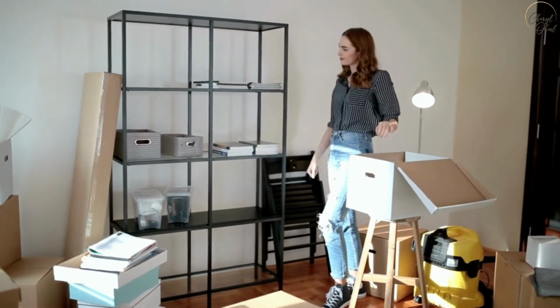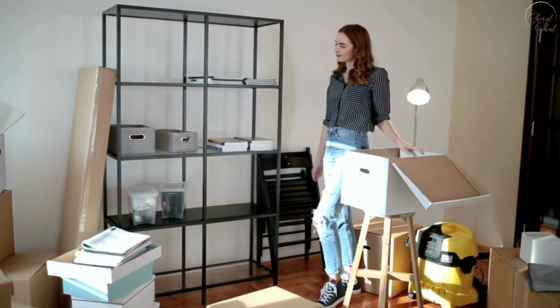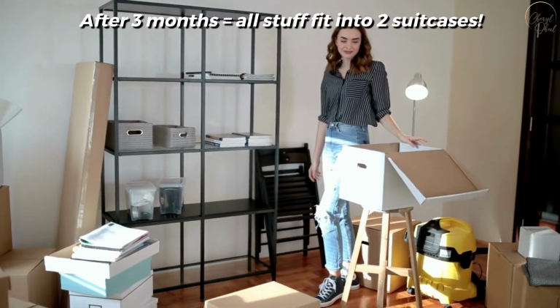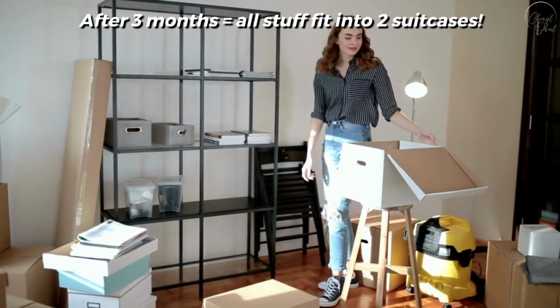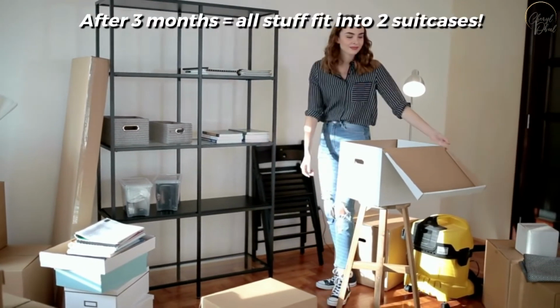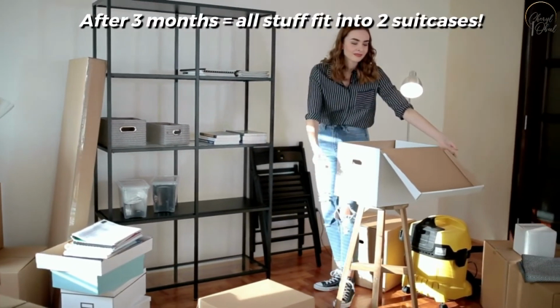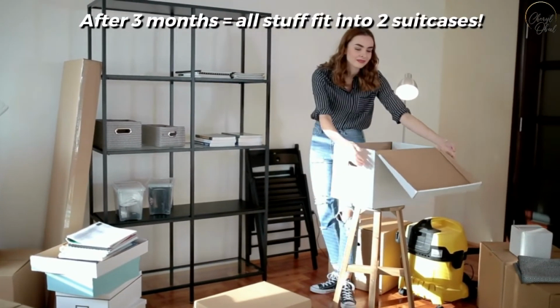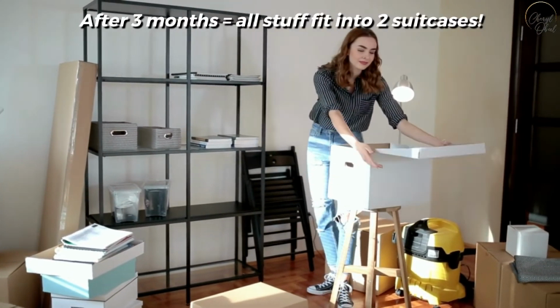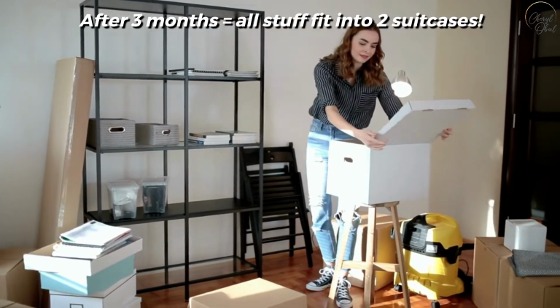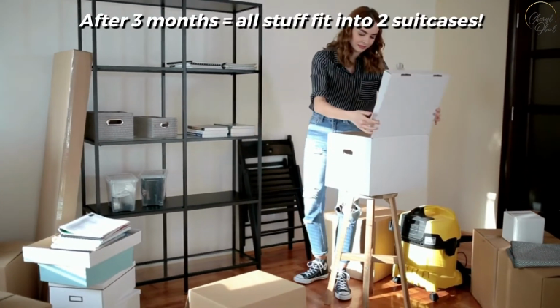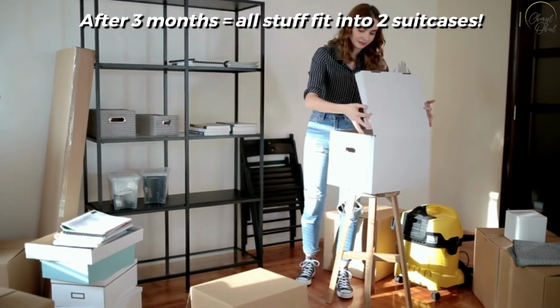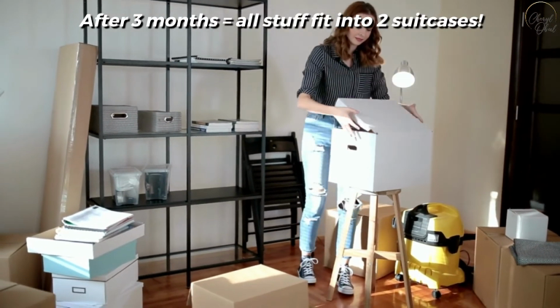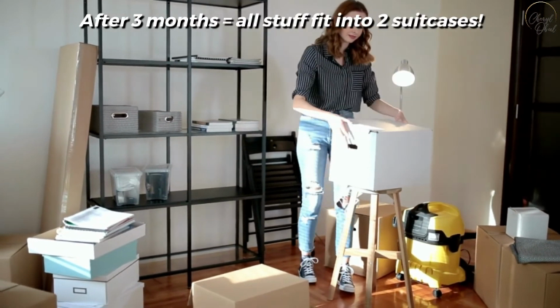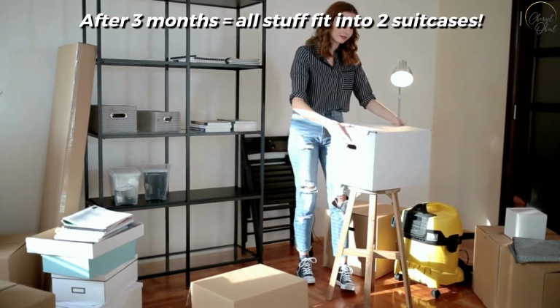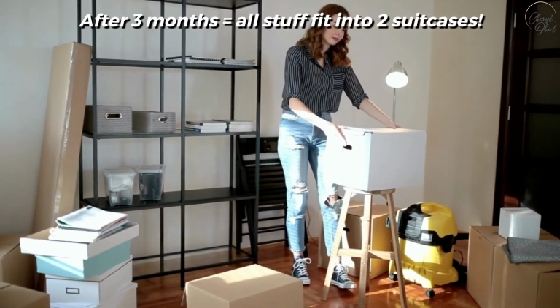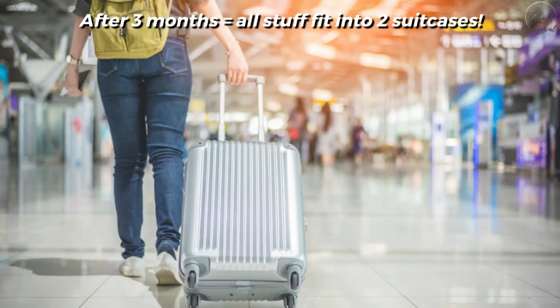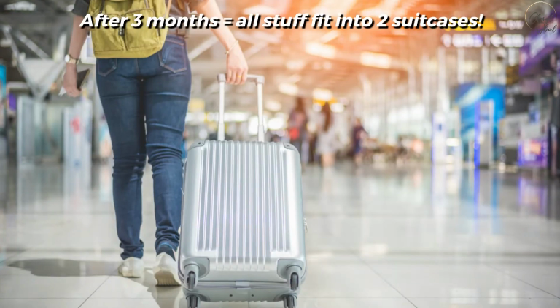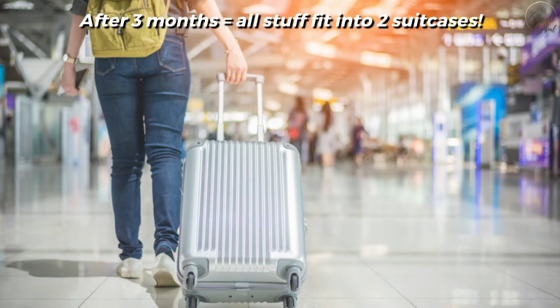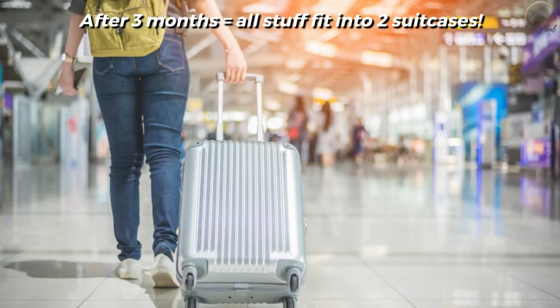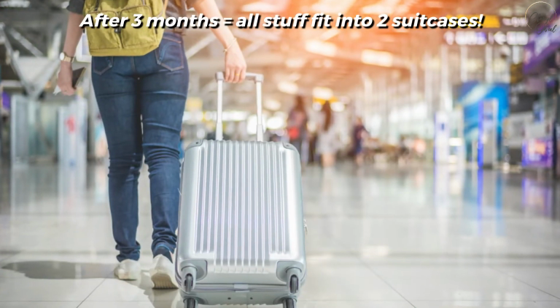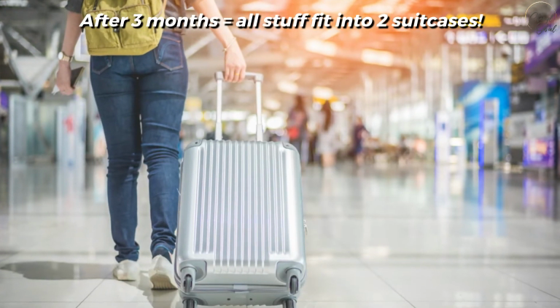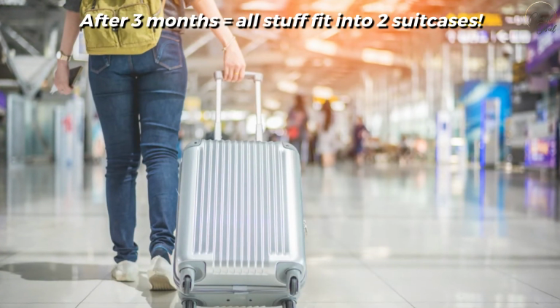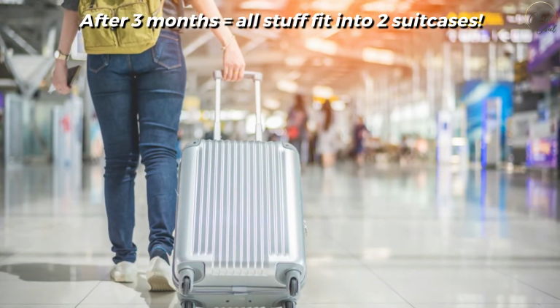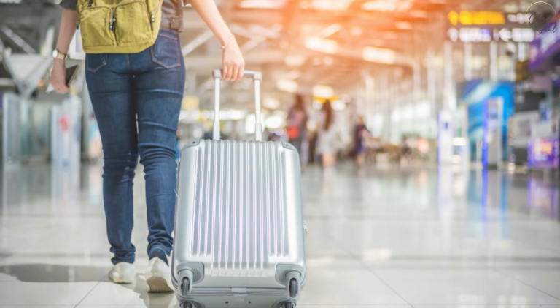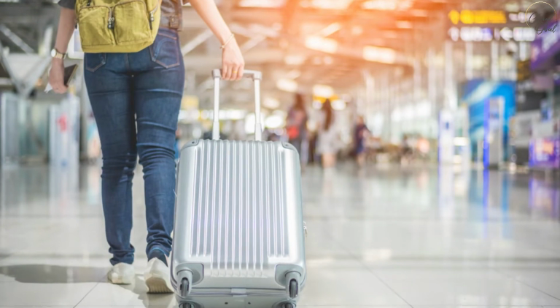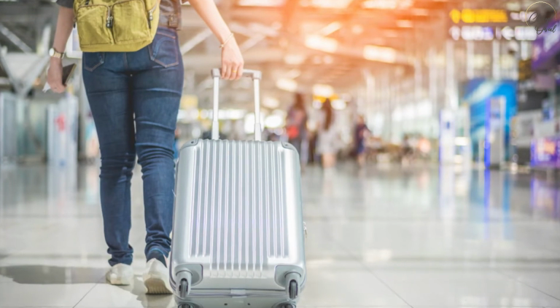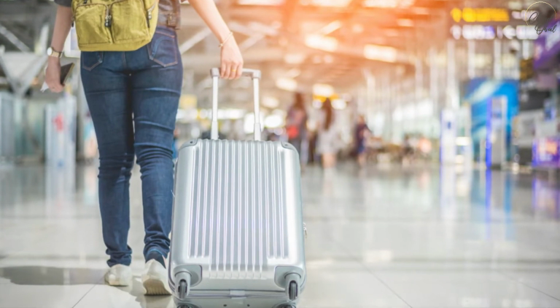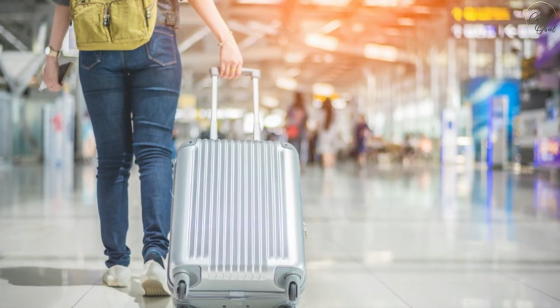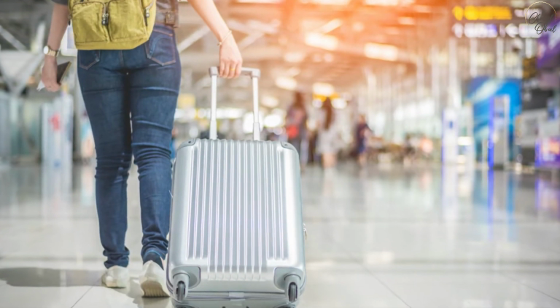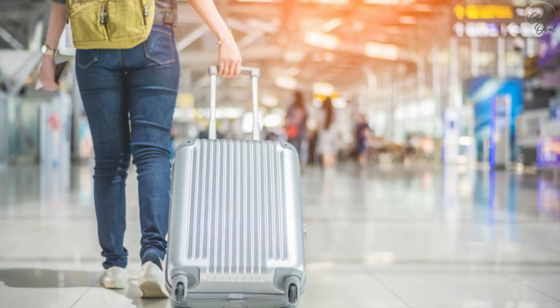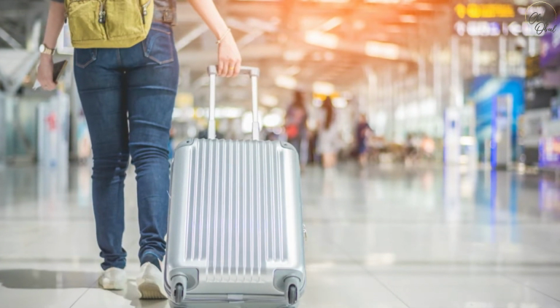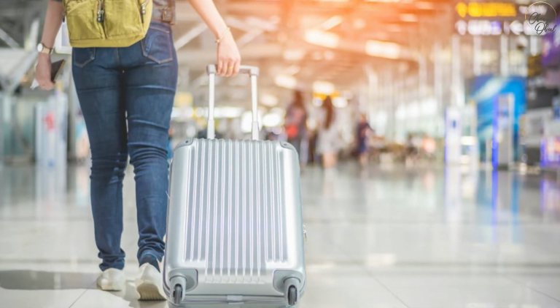By the end of the three months, I had downsized everything into two suitcases and I was ready for my departure for India.